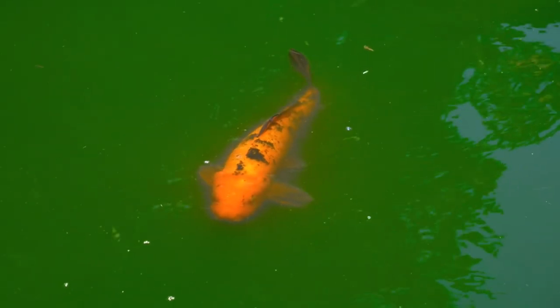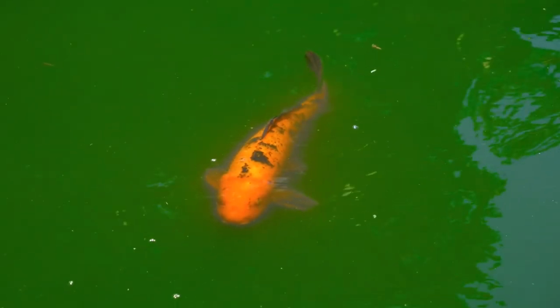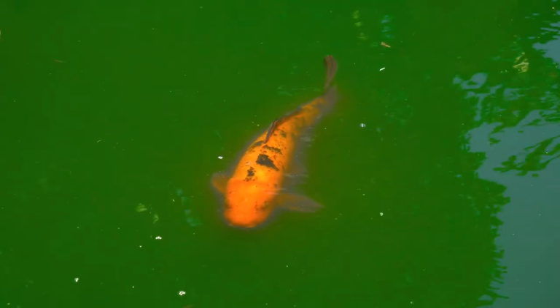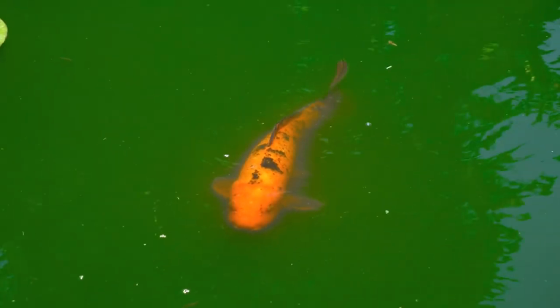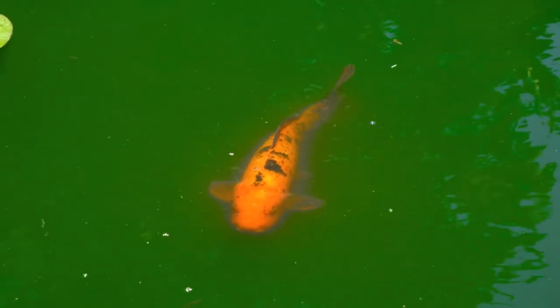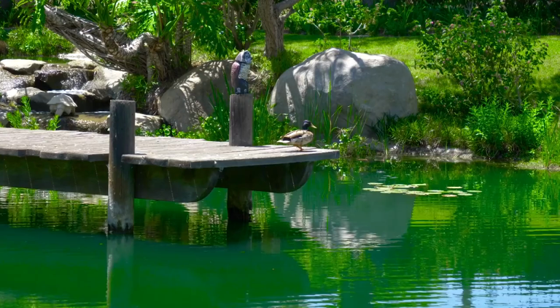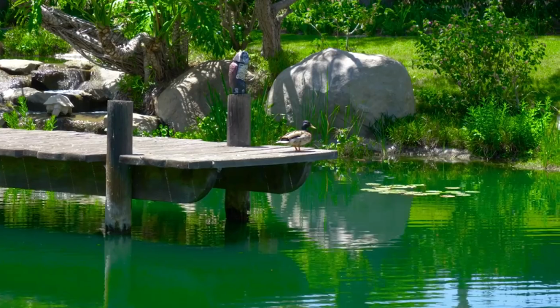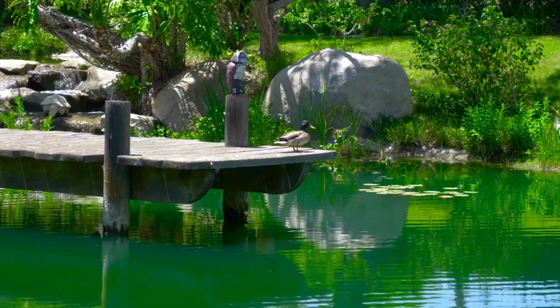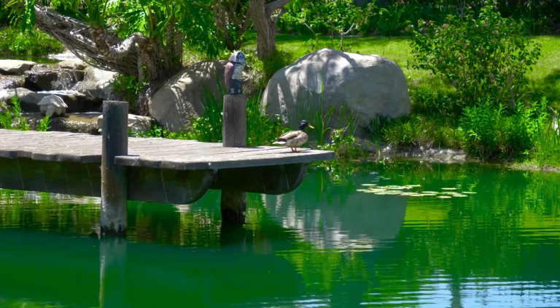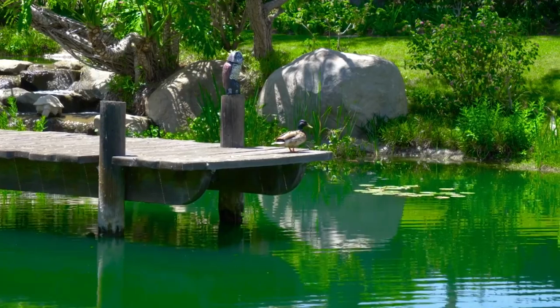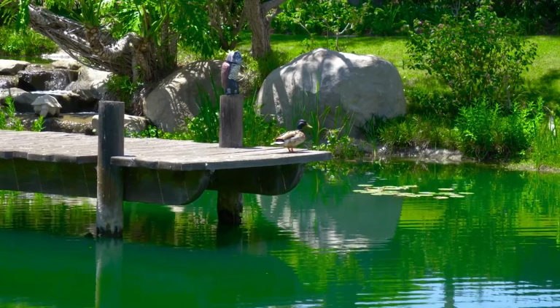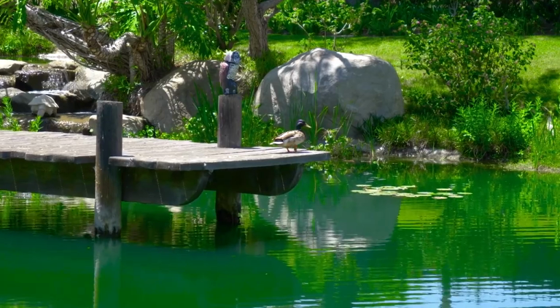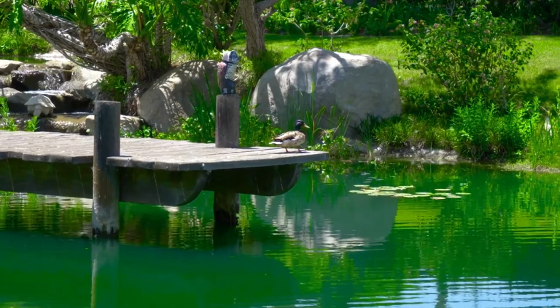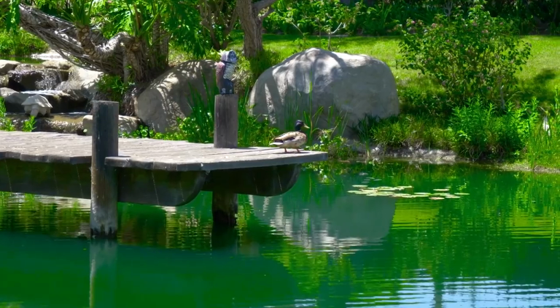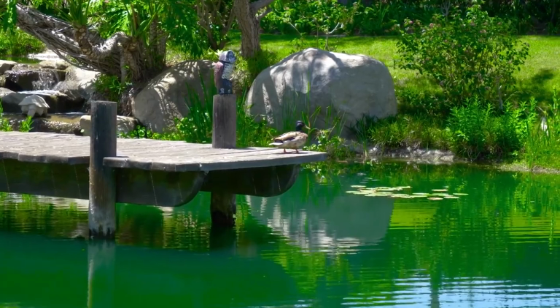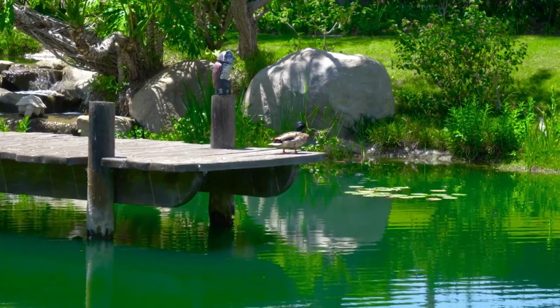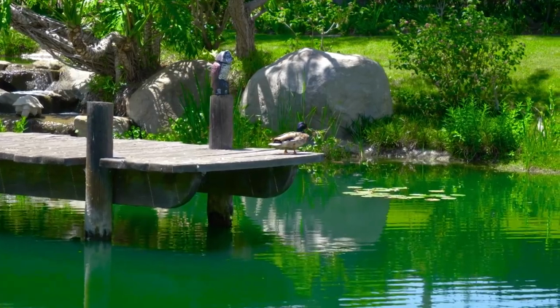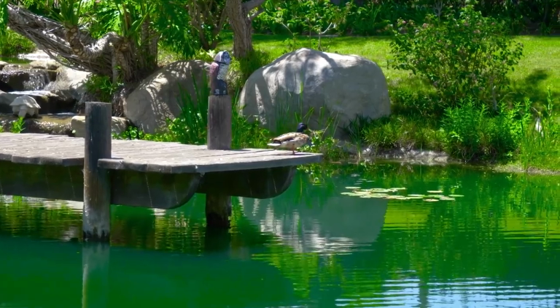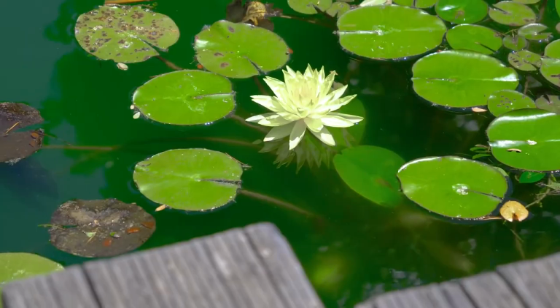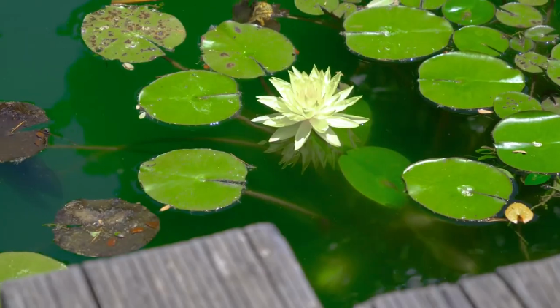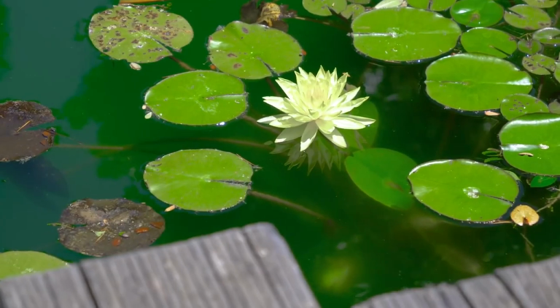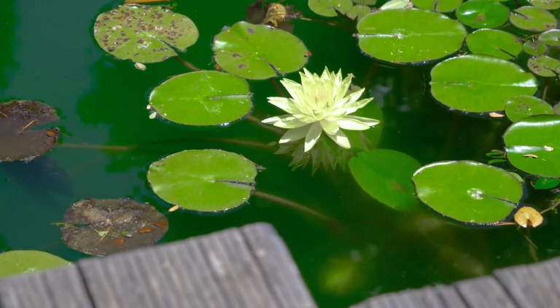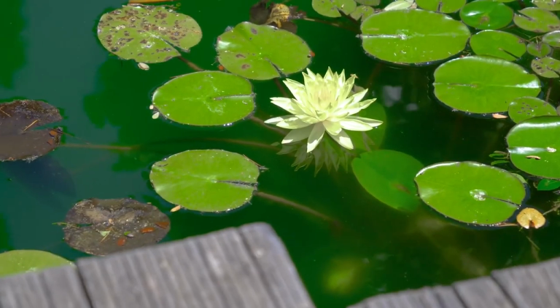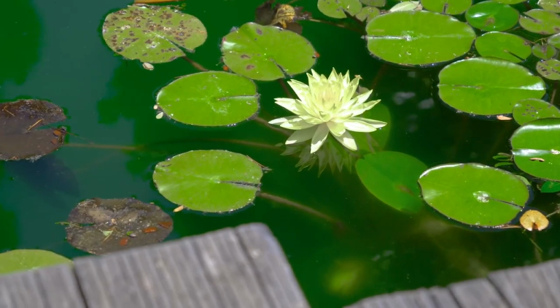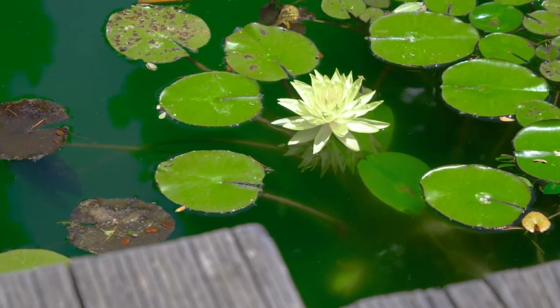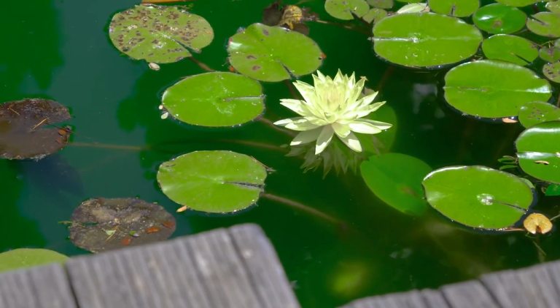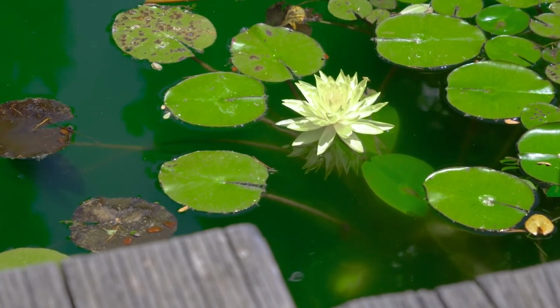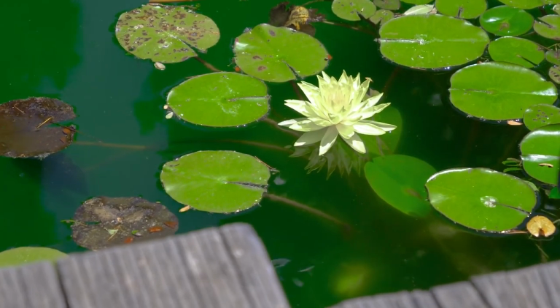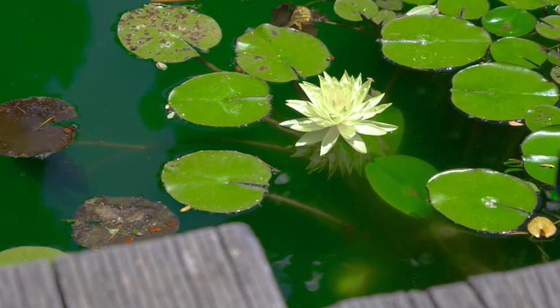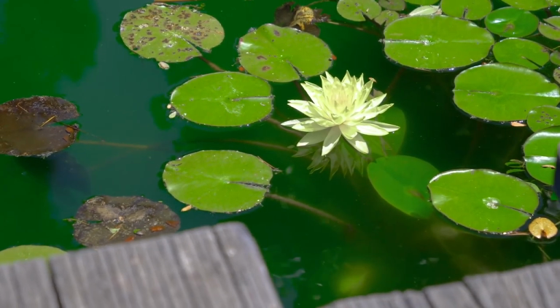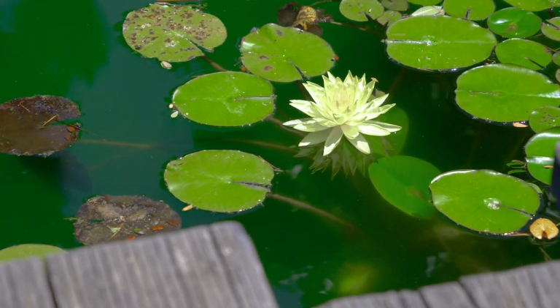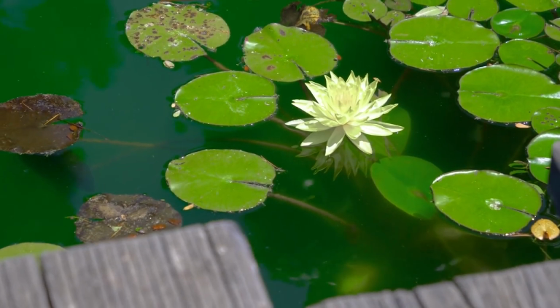The home is on the market for $14,750,000.